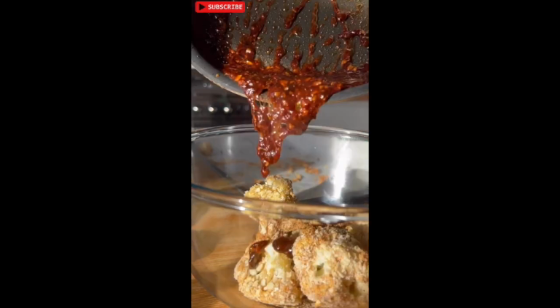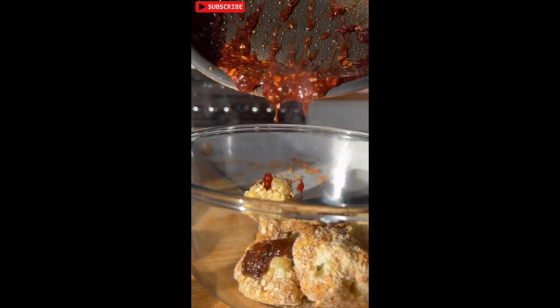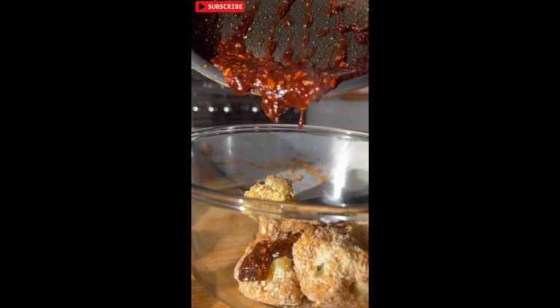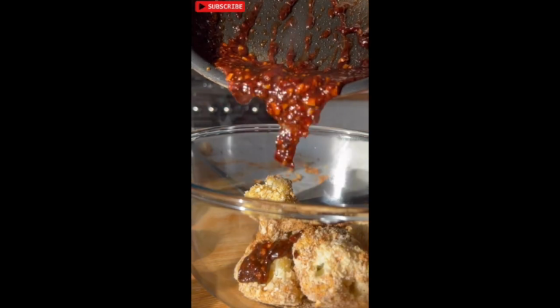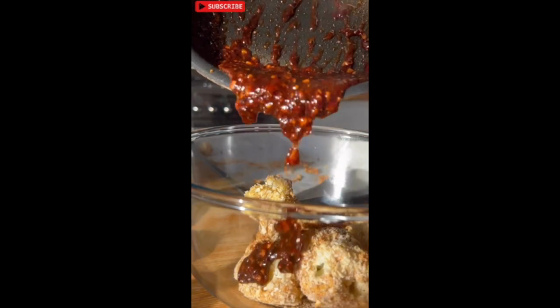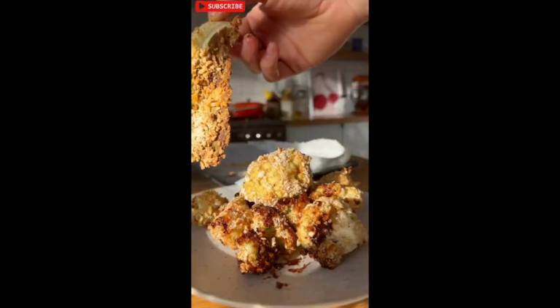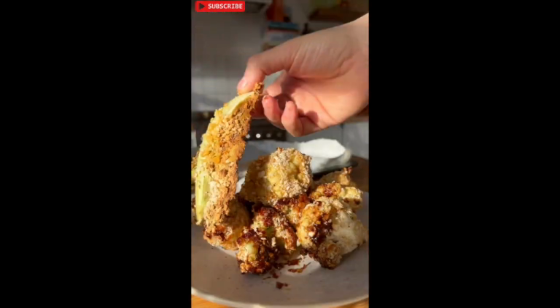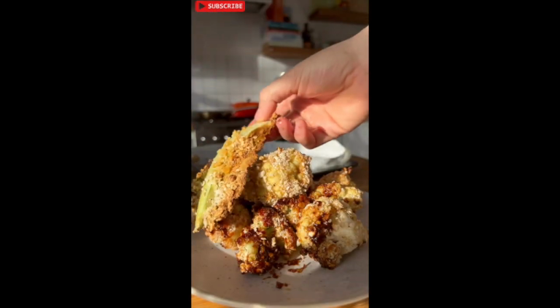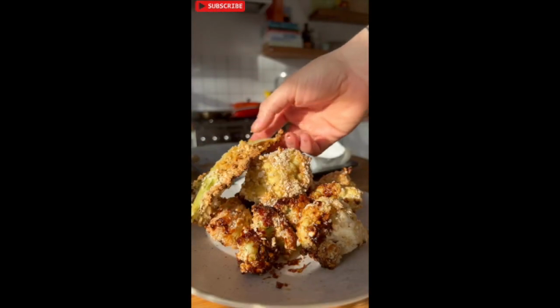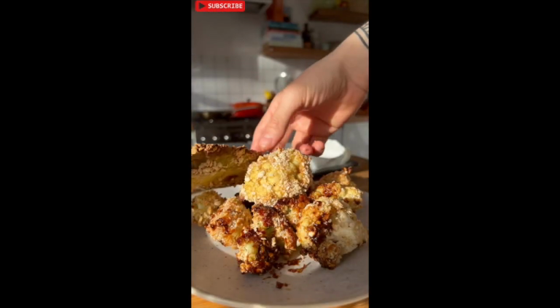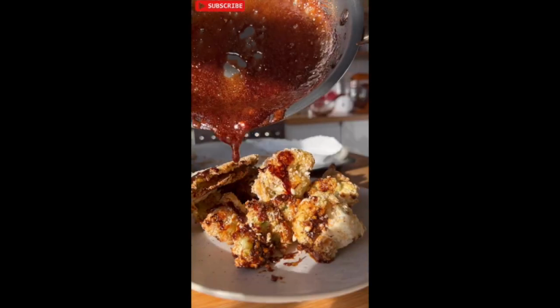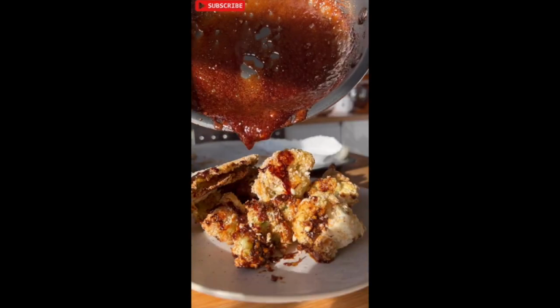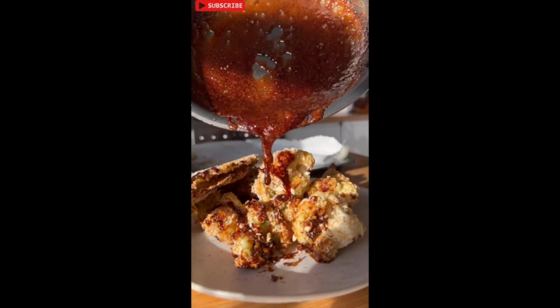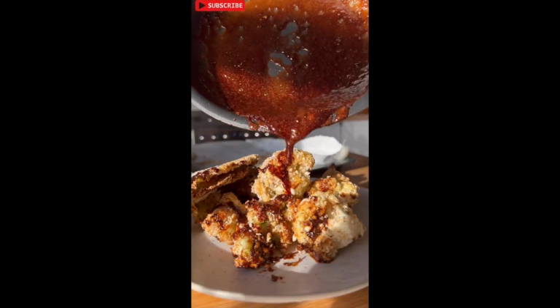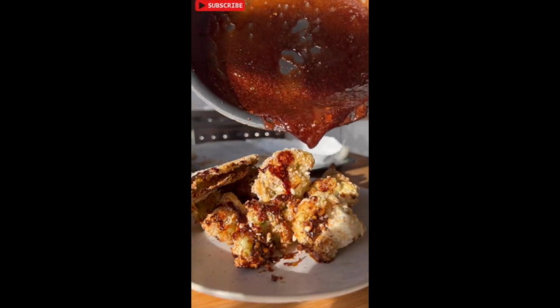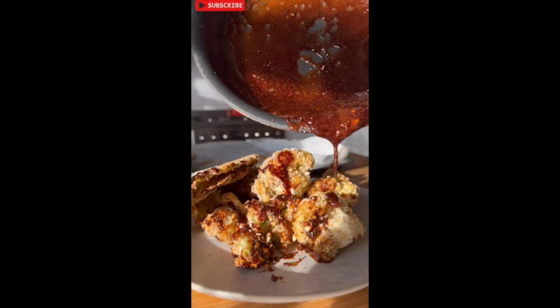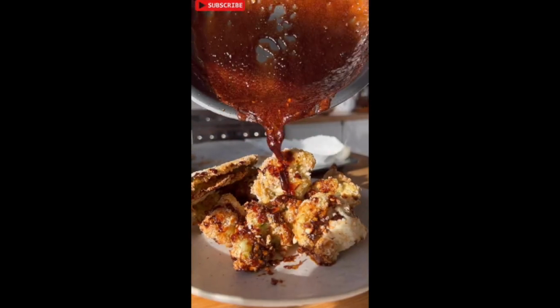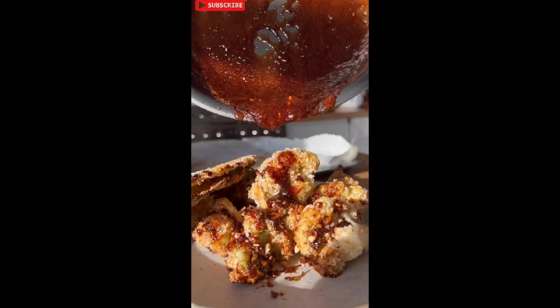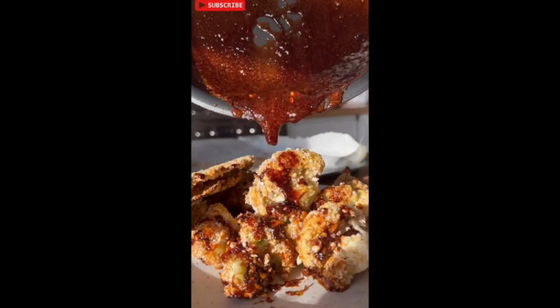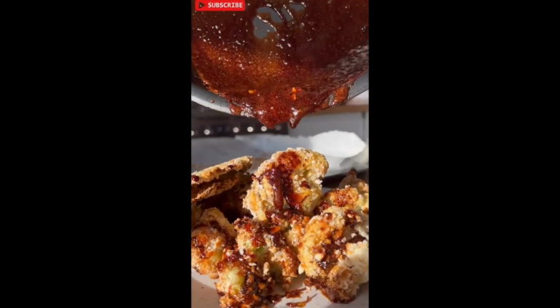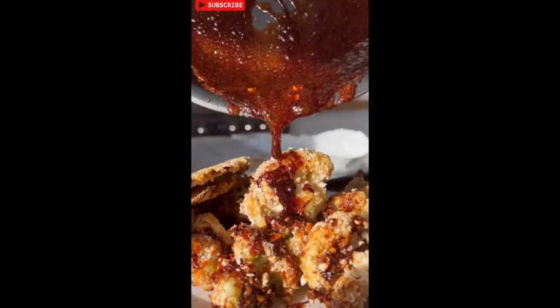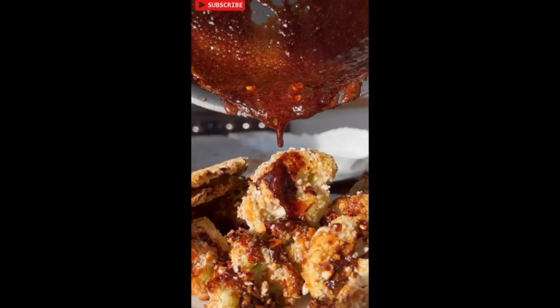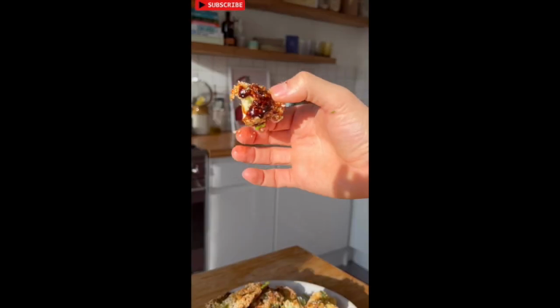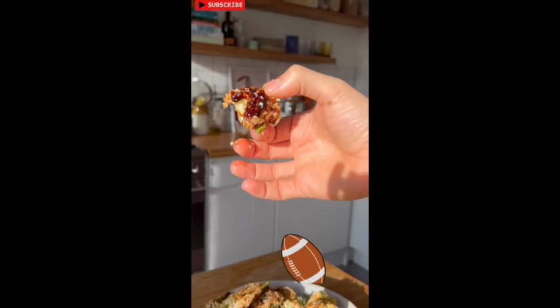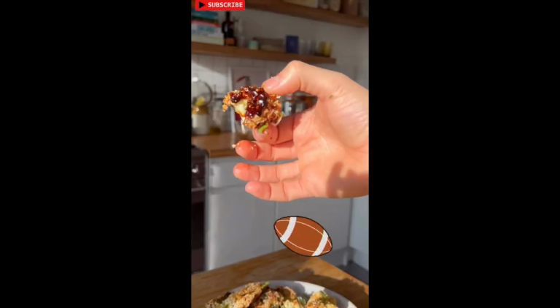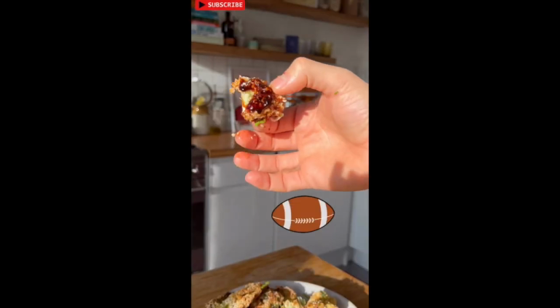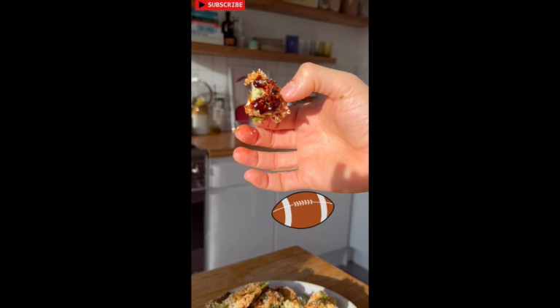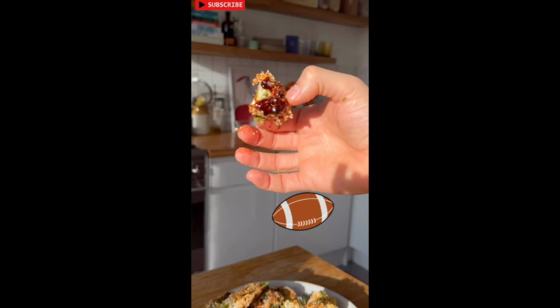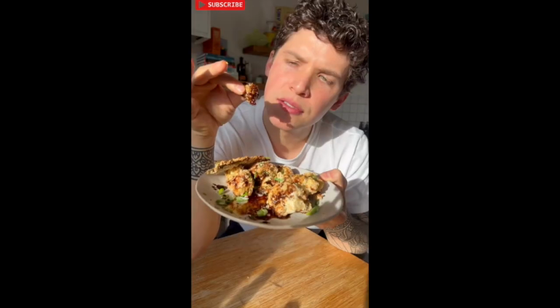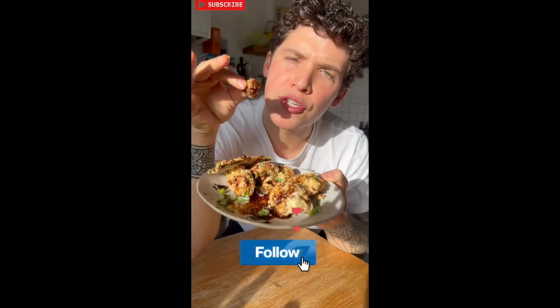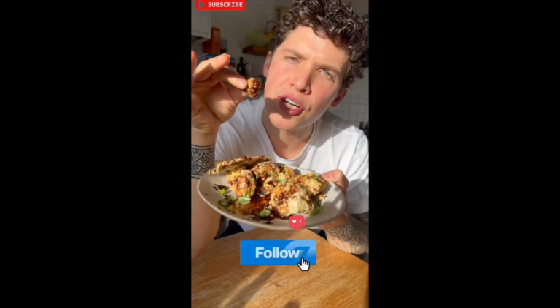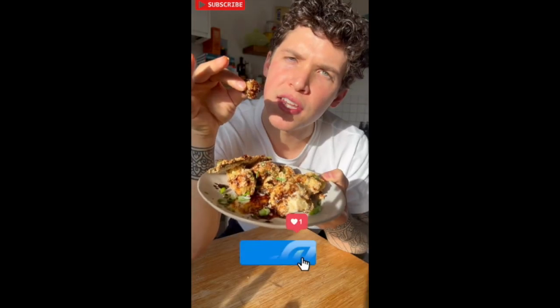Toss half the roasted cauliflower in the sauce, then pour the remaining sauce over the crispy cauliflower and enjoy for the big game. You can cook this.